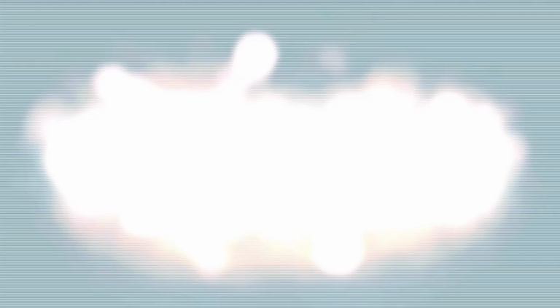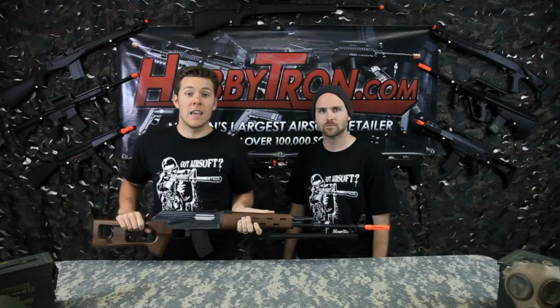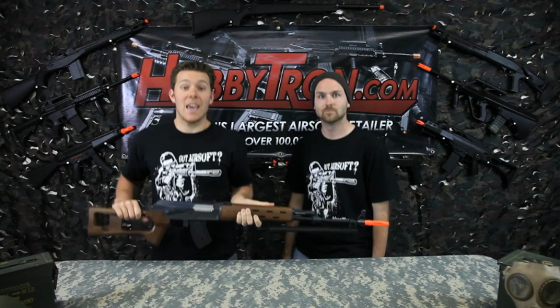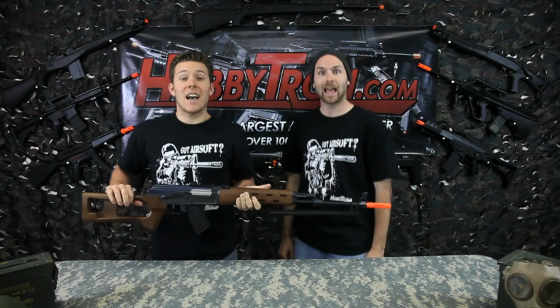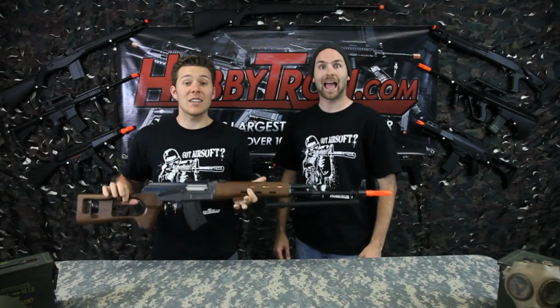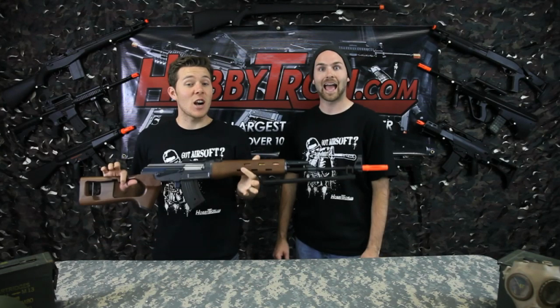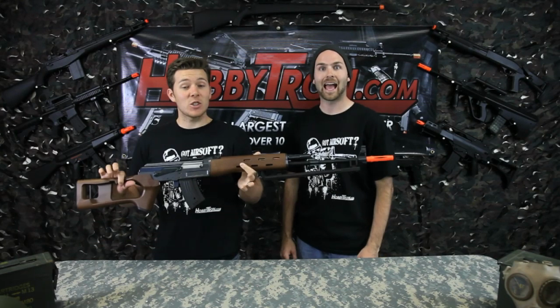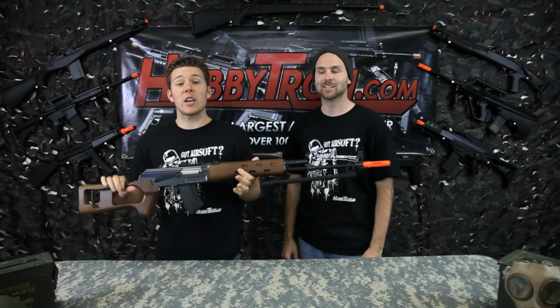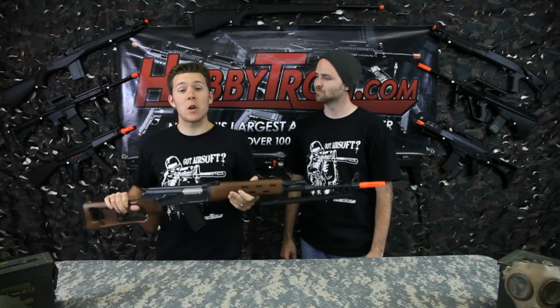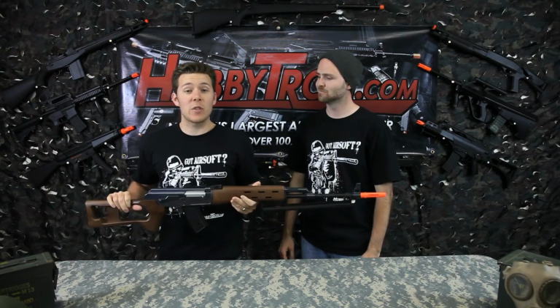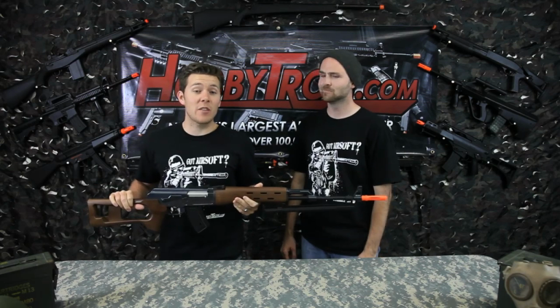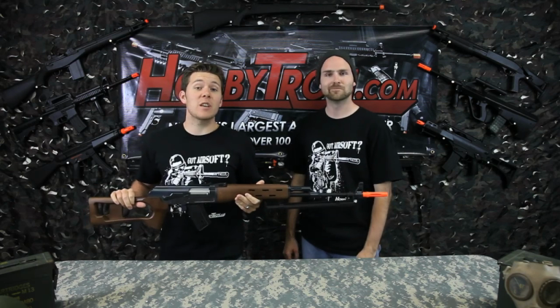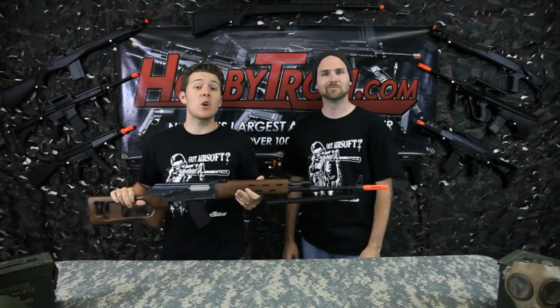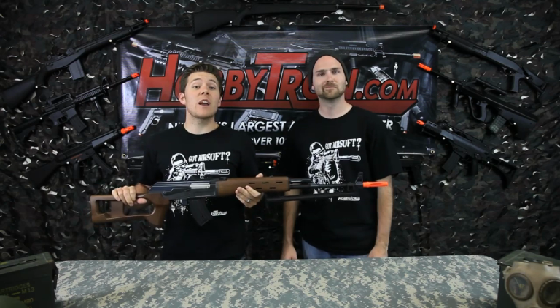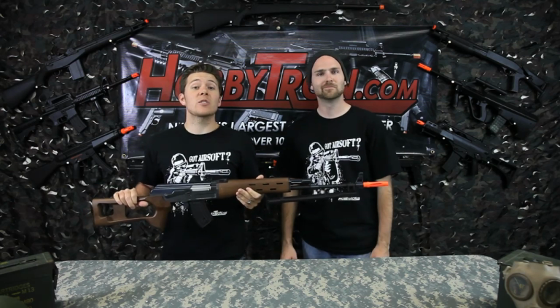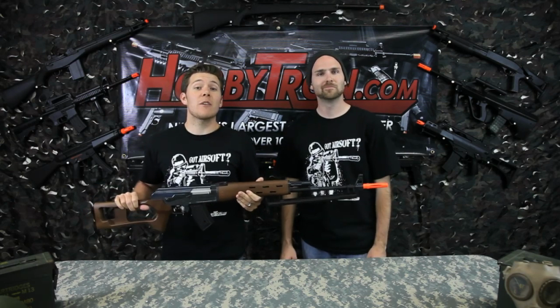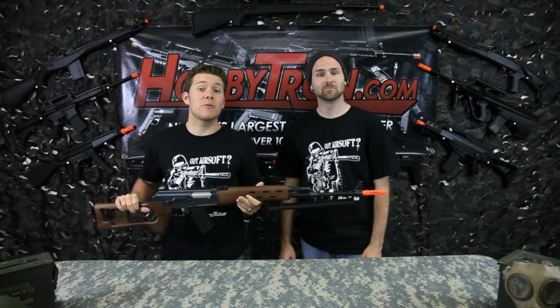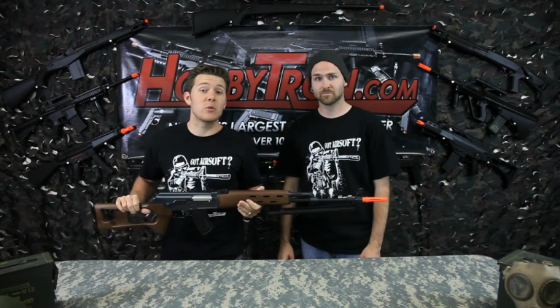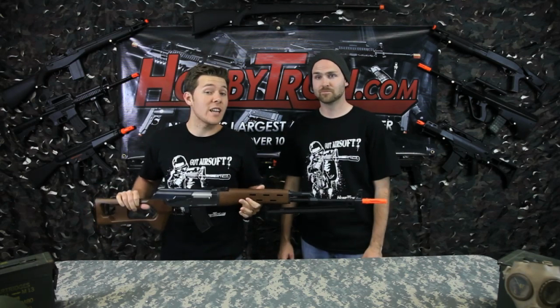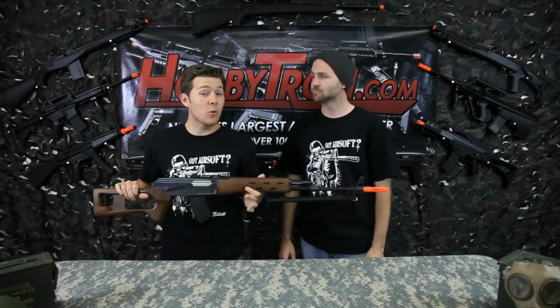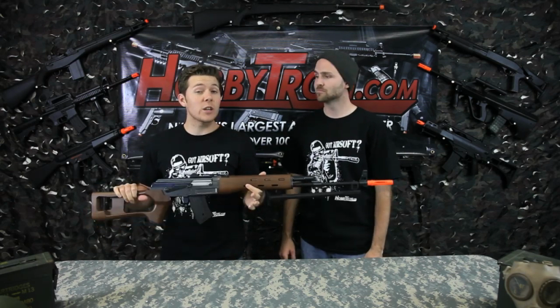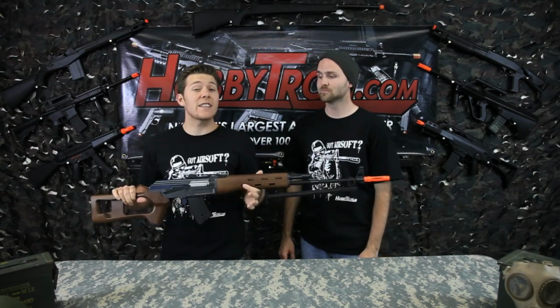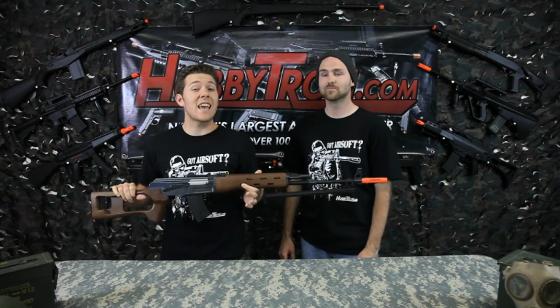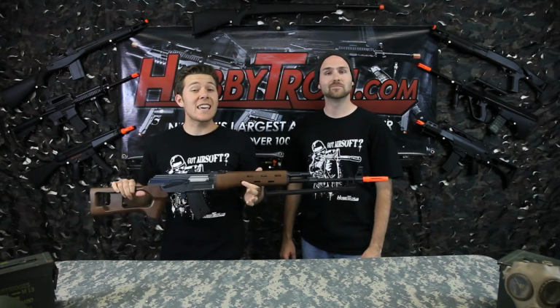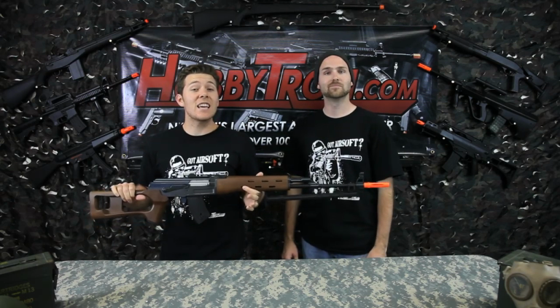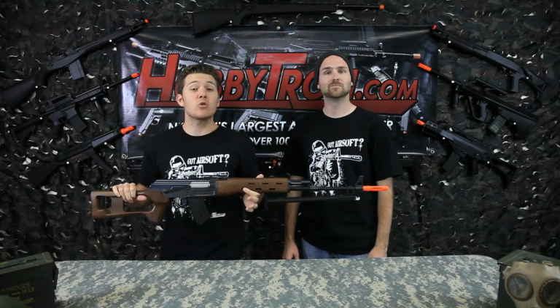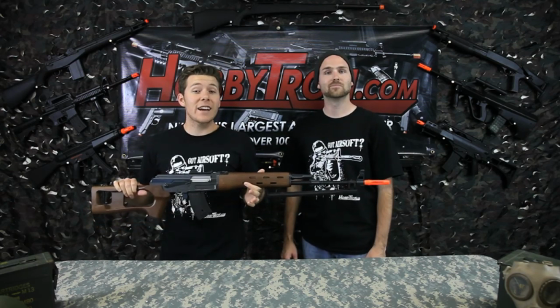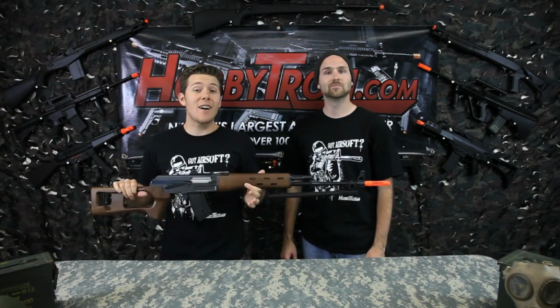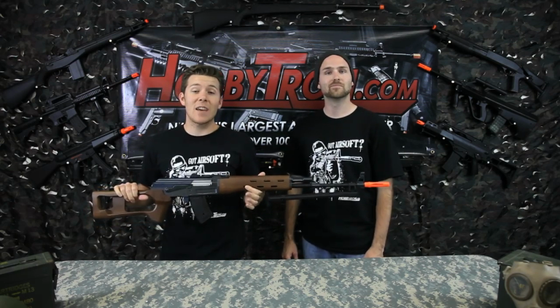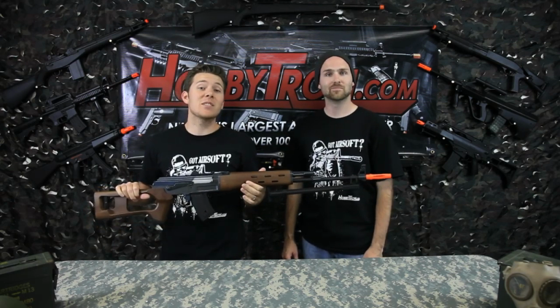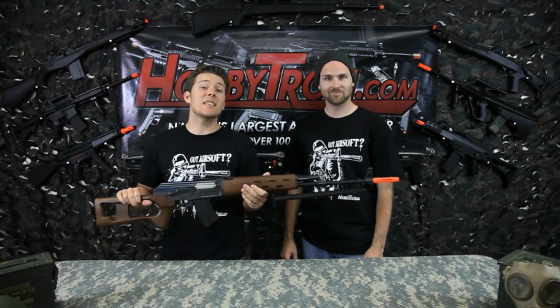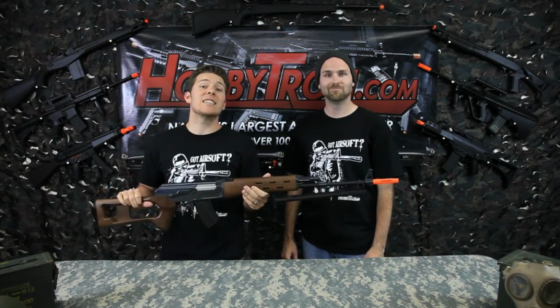Hey guys, Josh and Jacob here with another airsoft video review. Today we're looking at the AK Dragunov SVD.